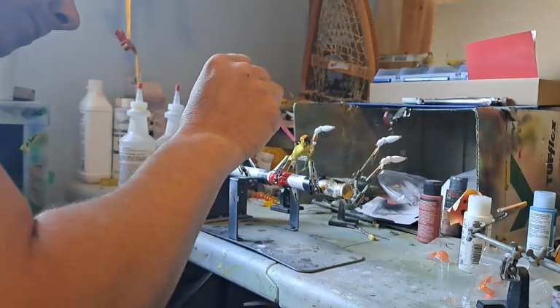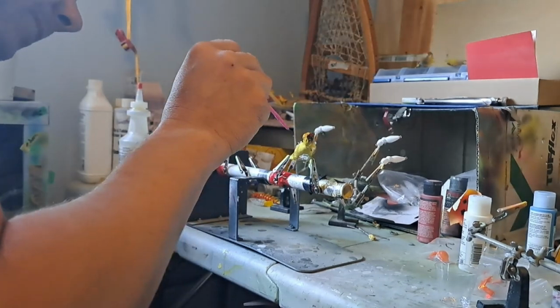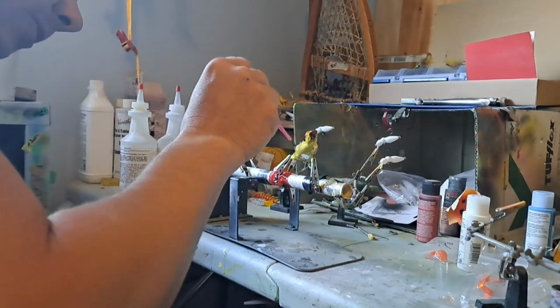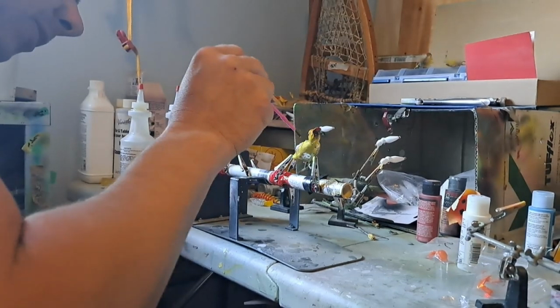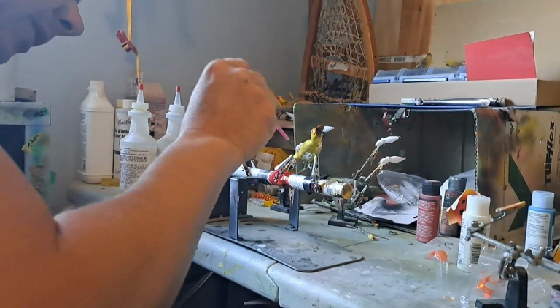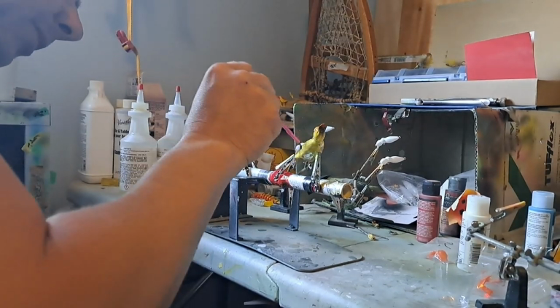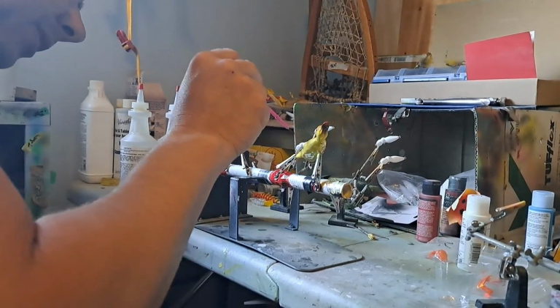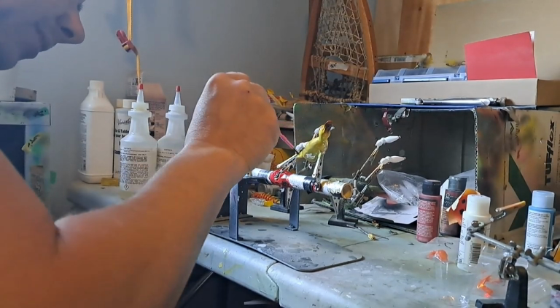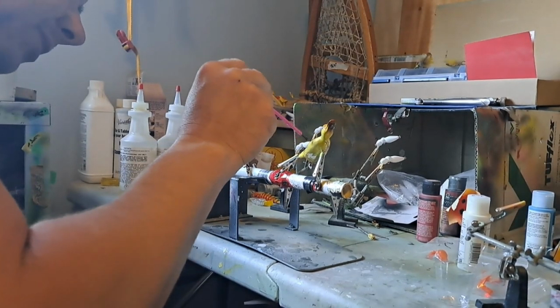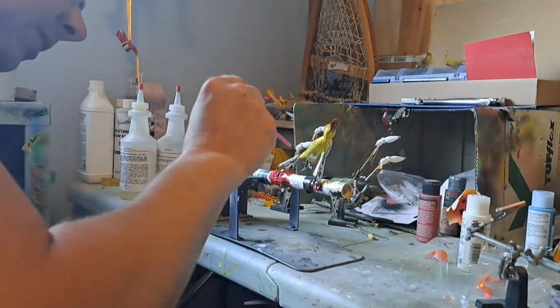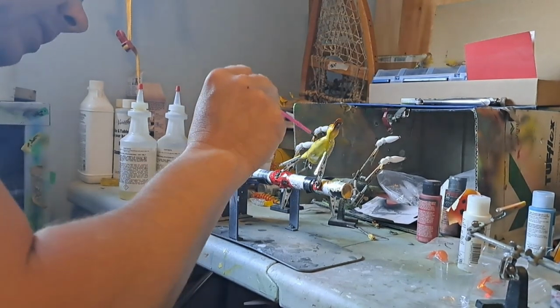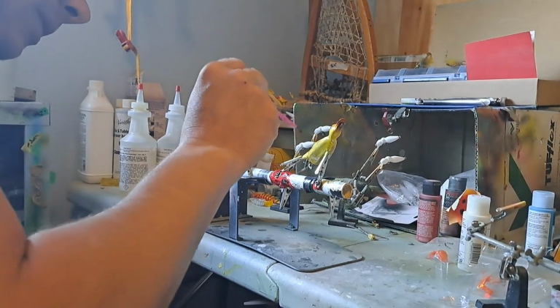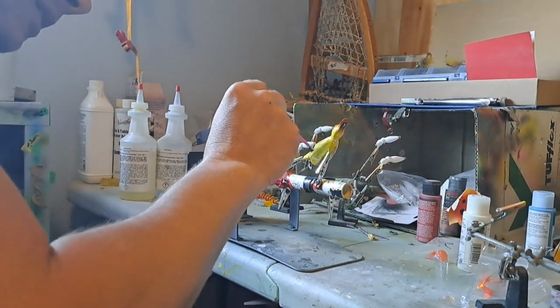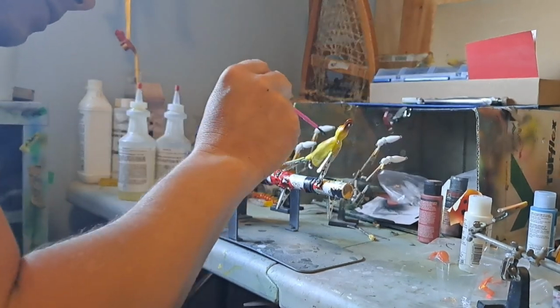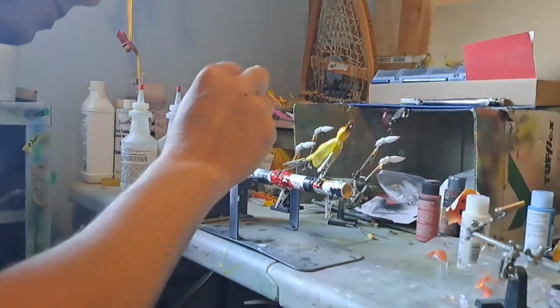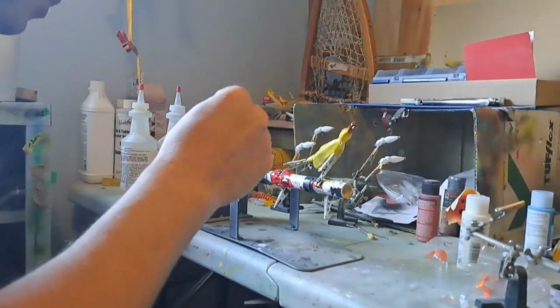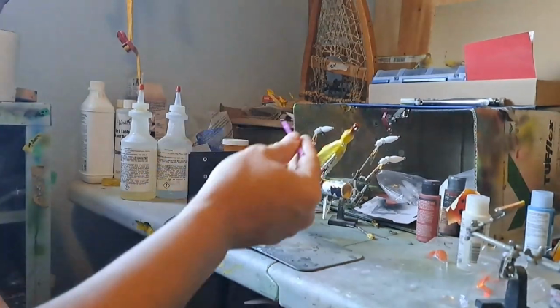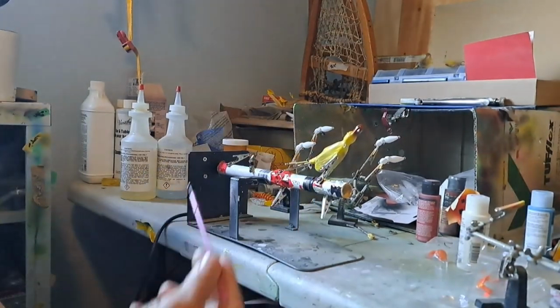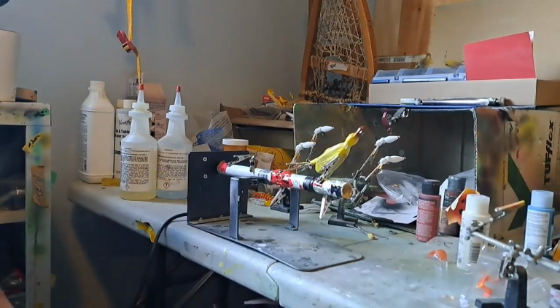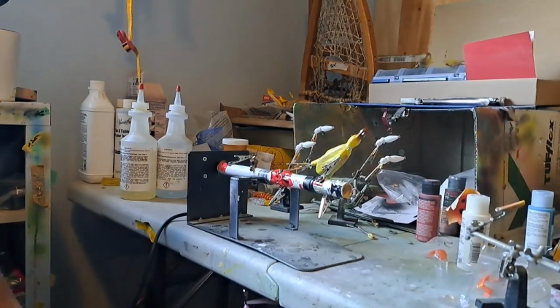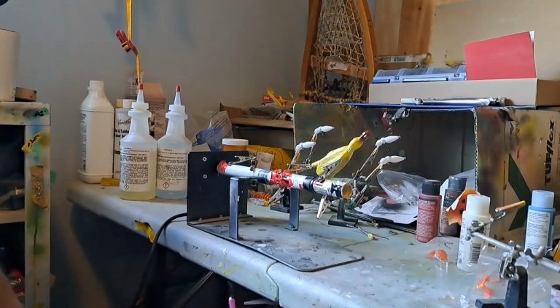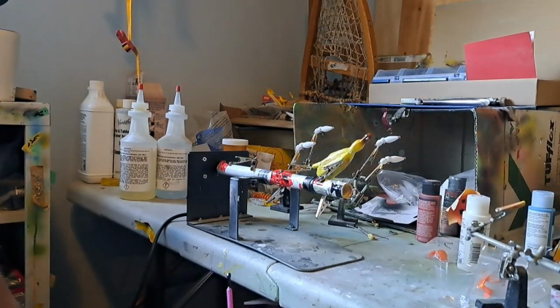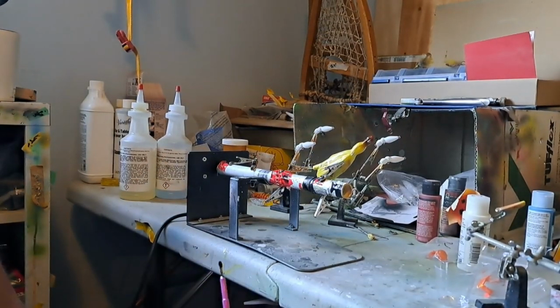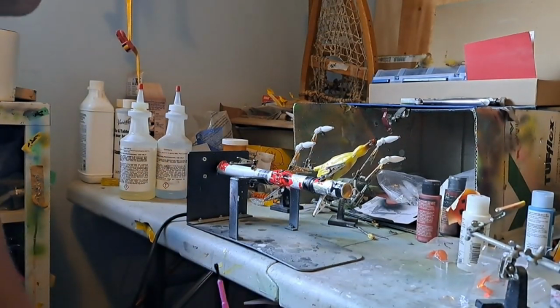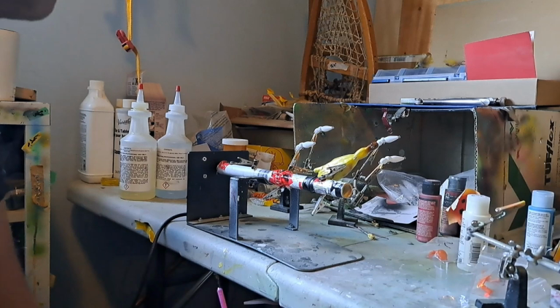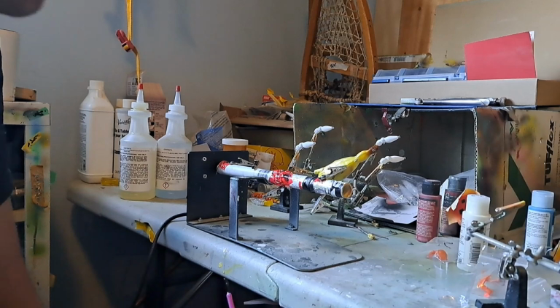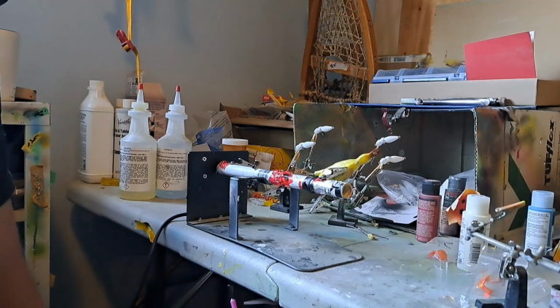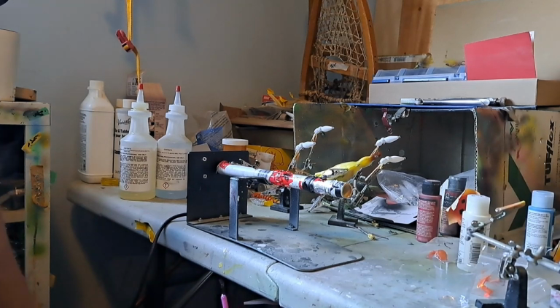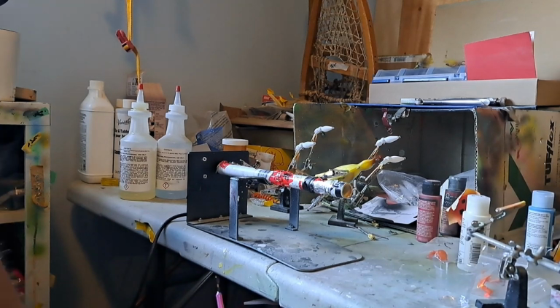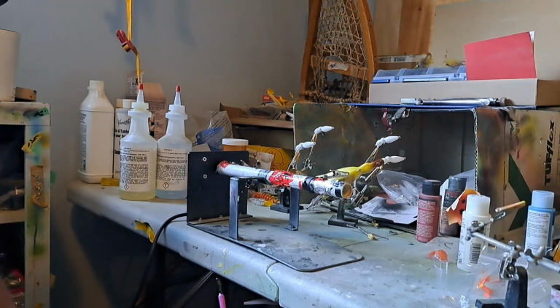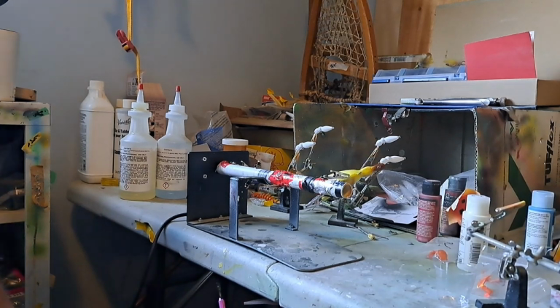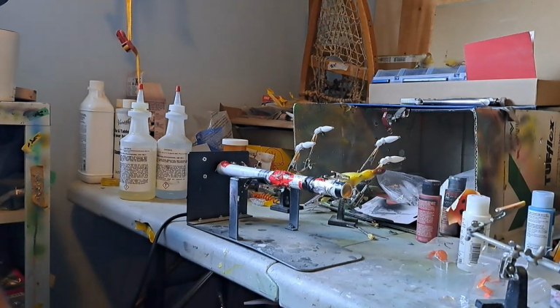I go over it a couple of times. I'll do this clear coat probably two layers on this one.